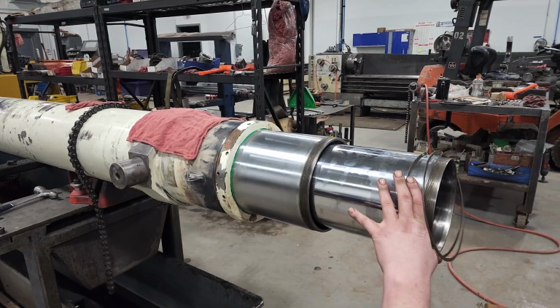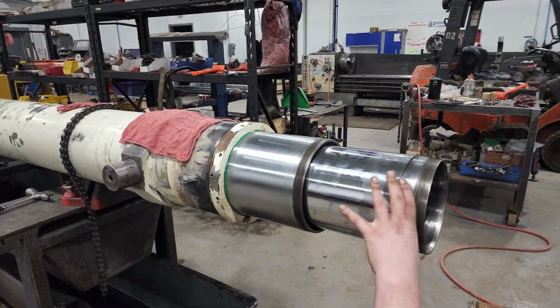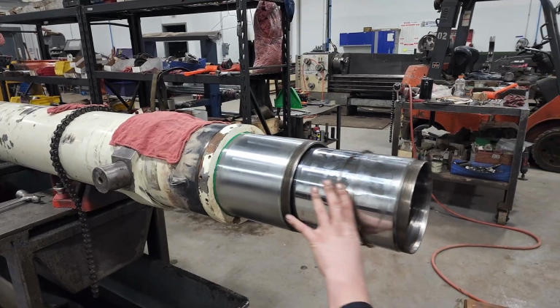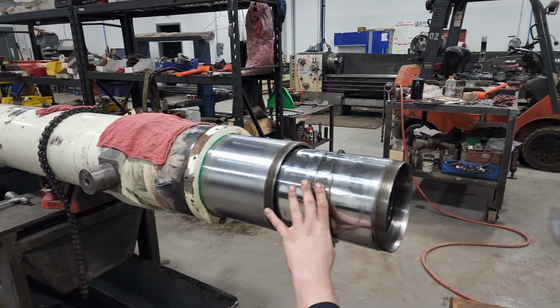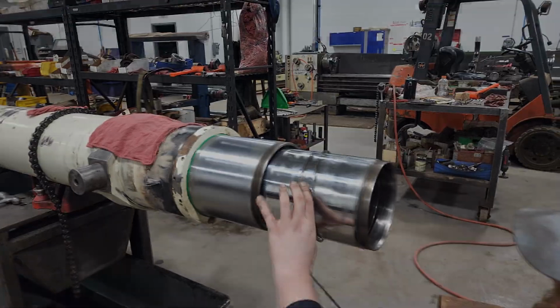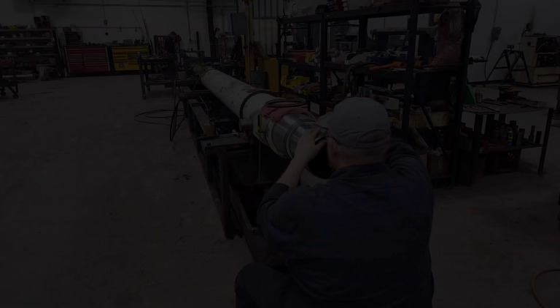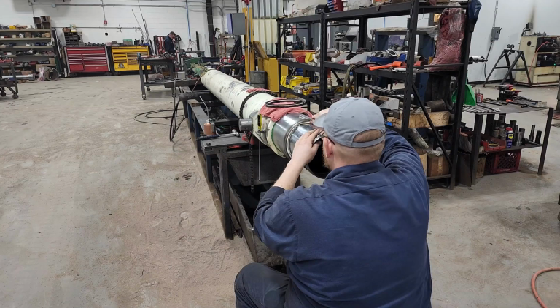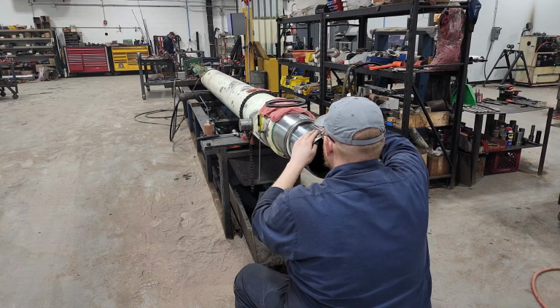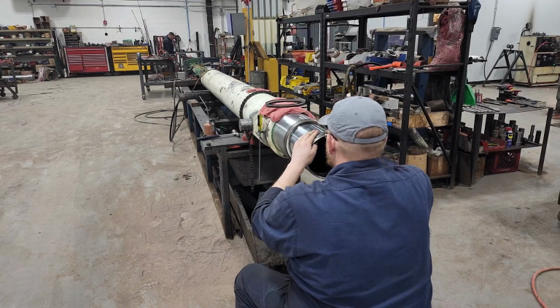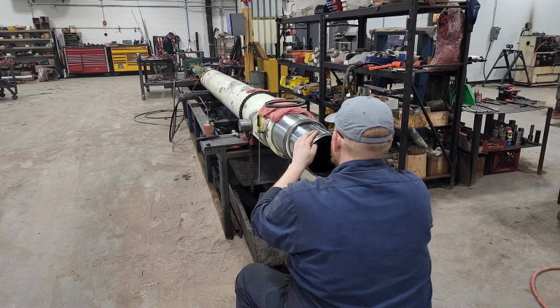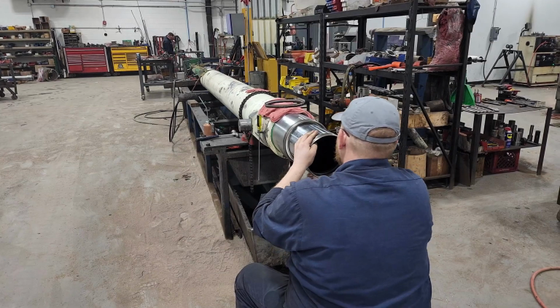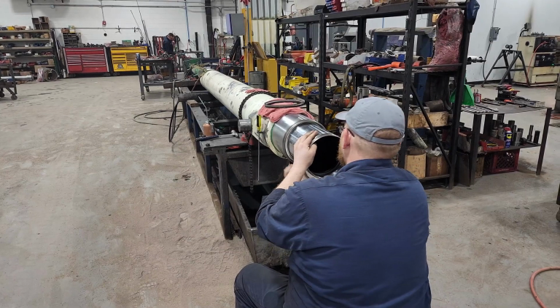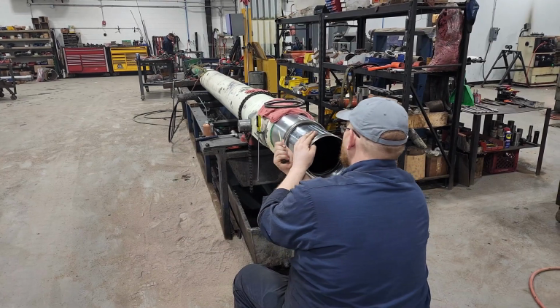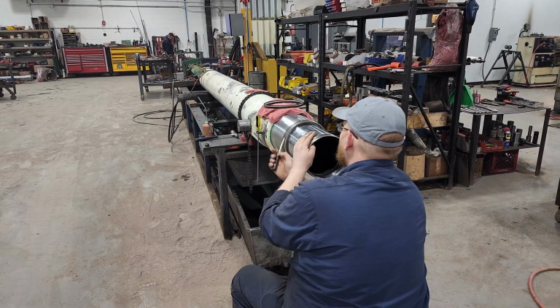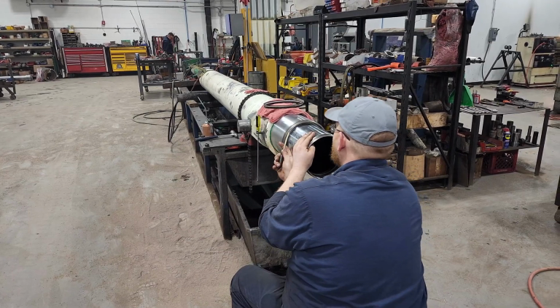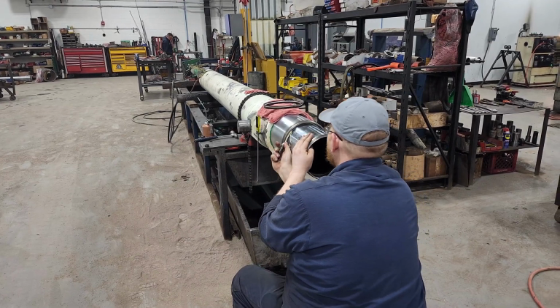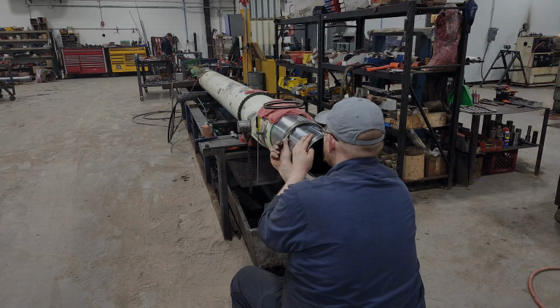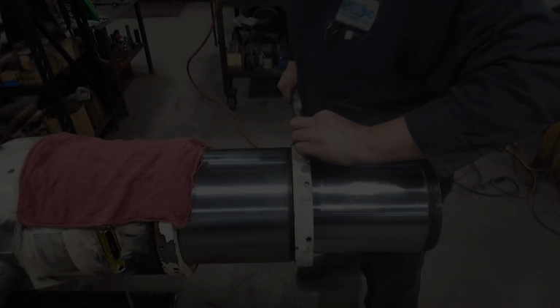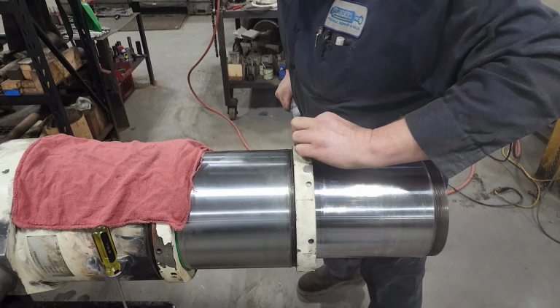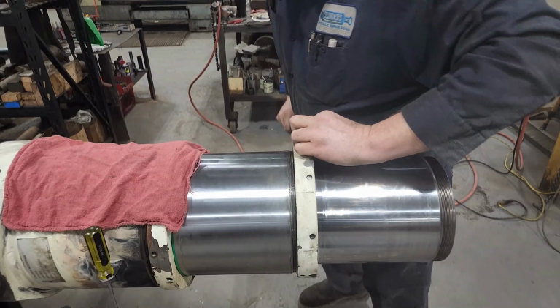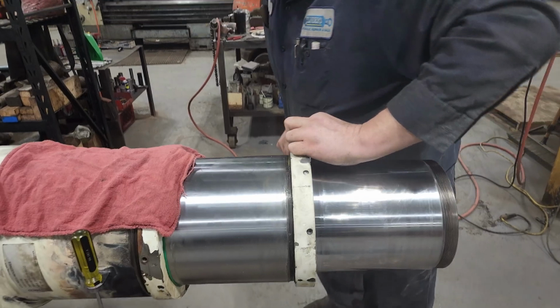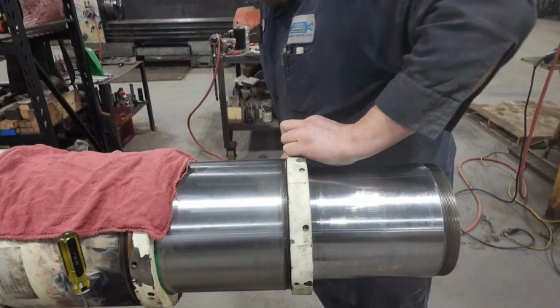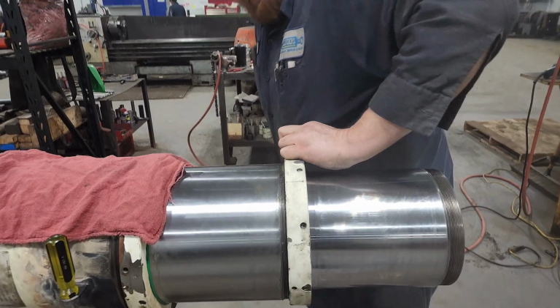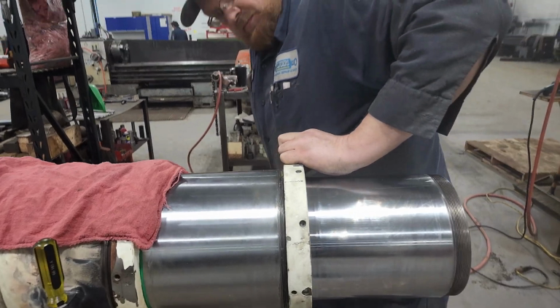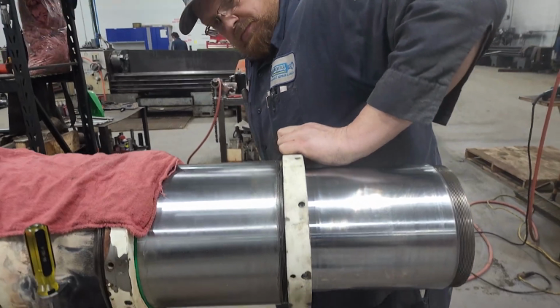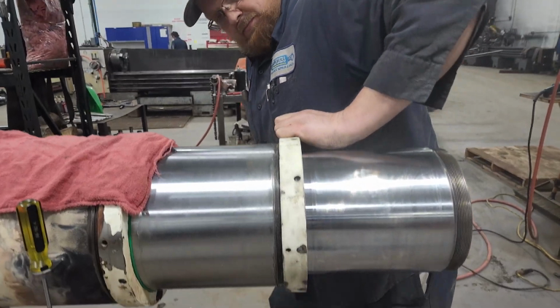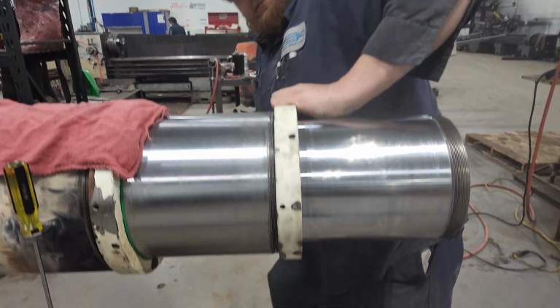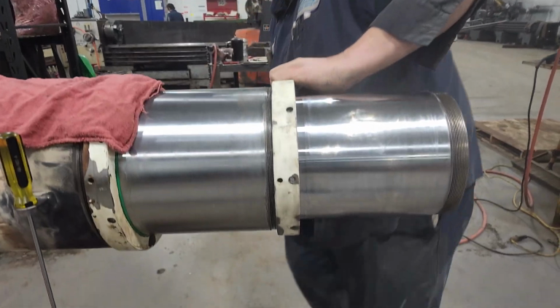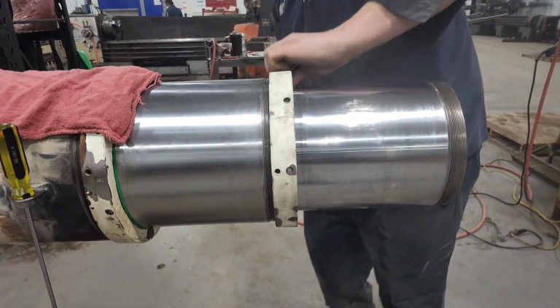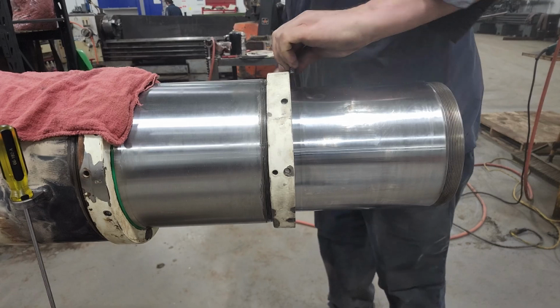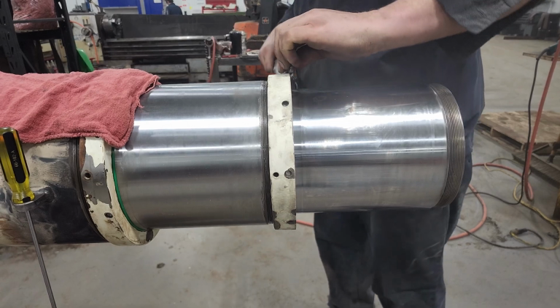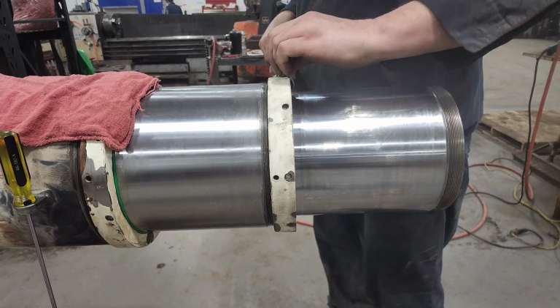Here, the stages extend to almost 40 feet in length, hoisting its payload almost four stories in the air.